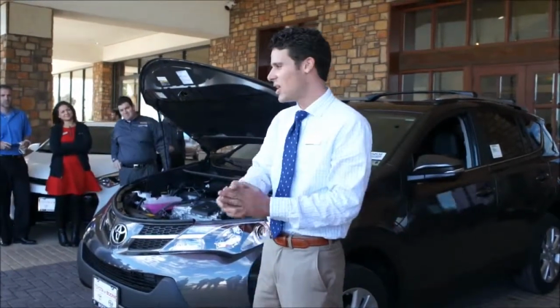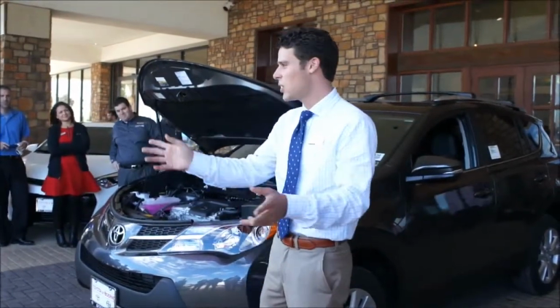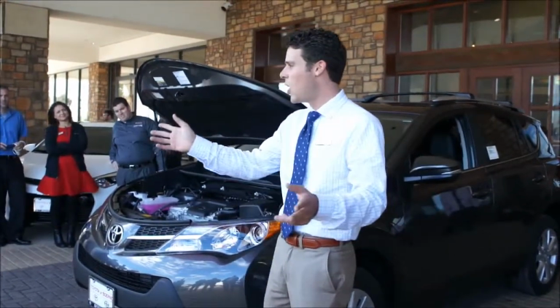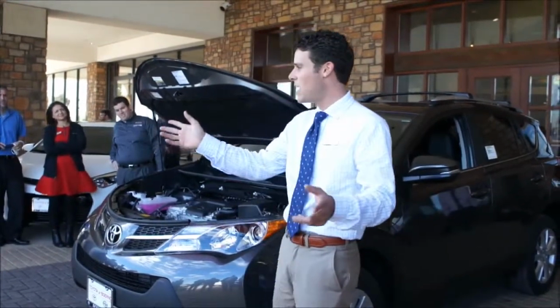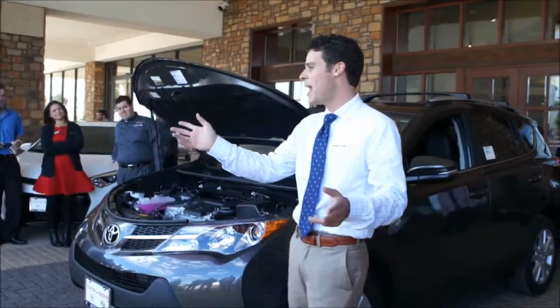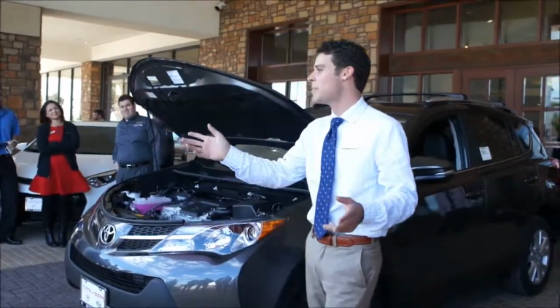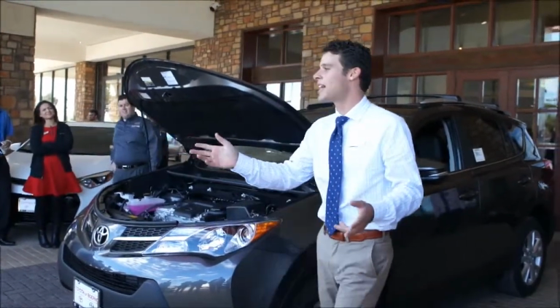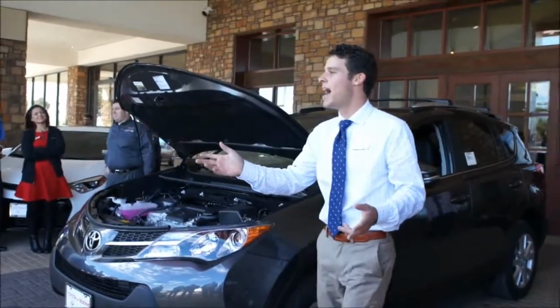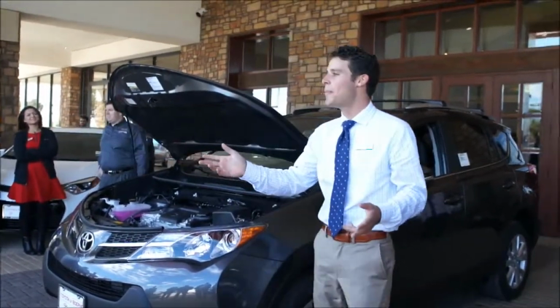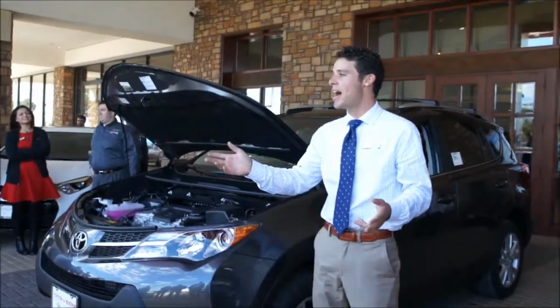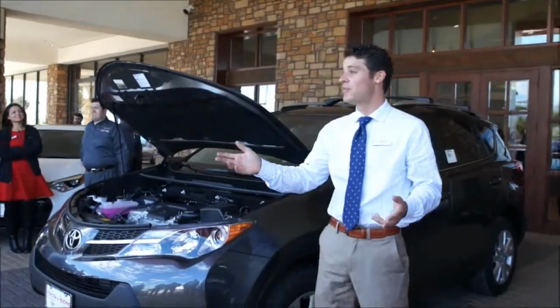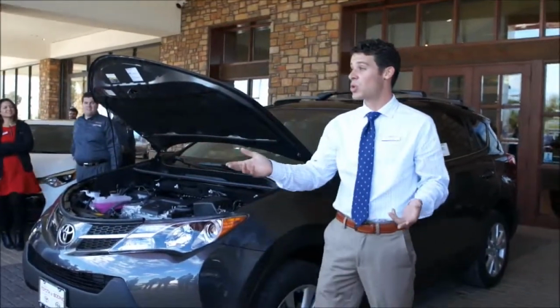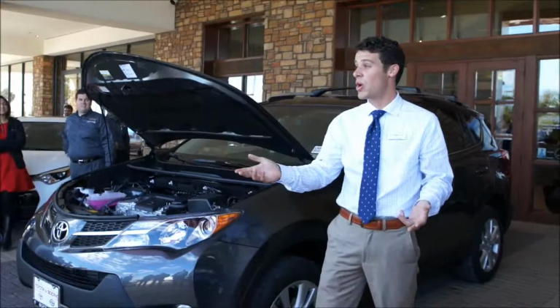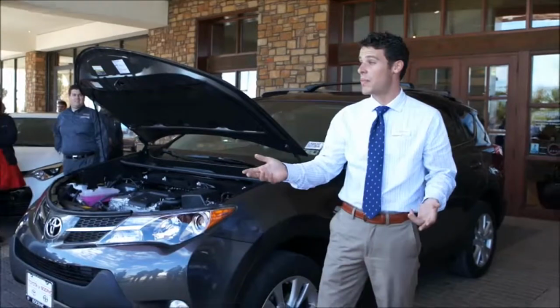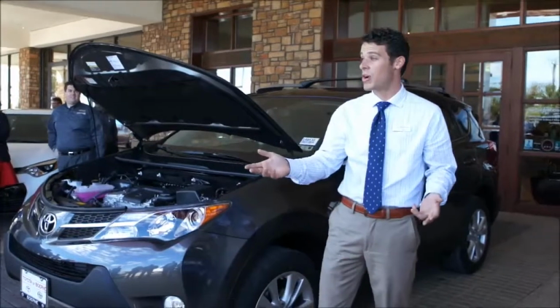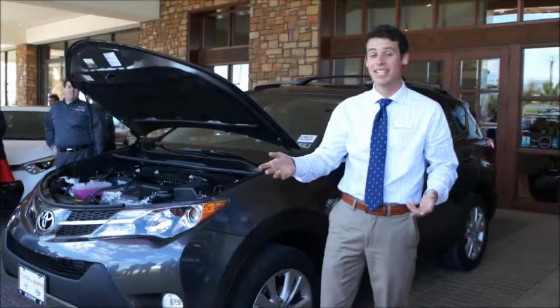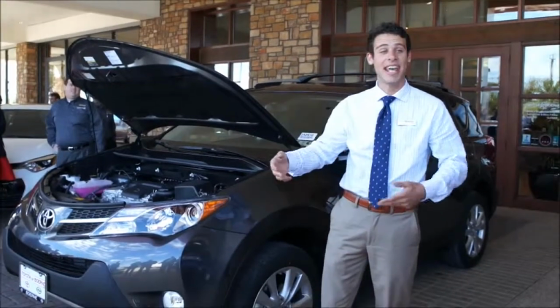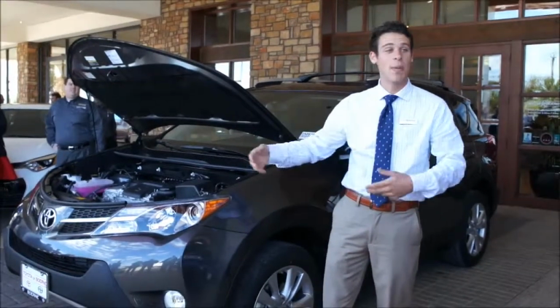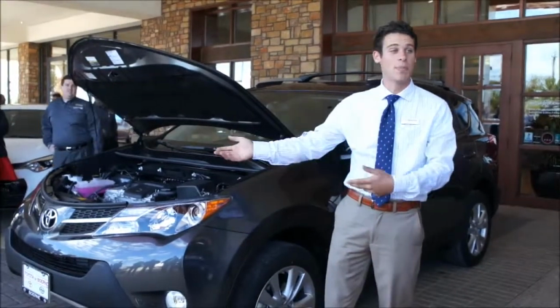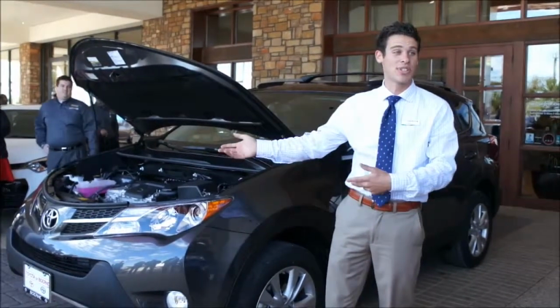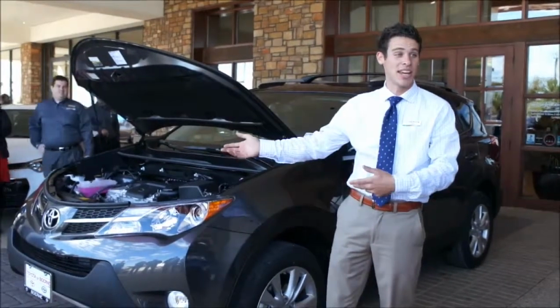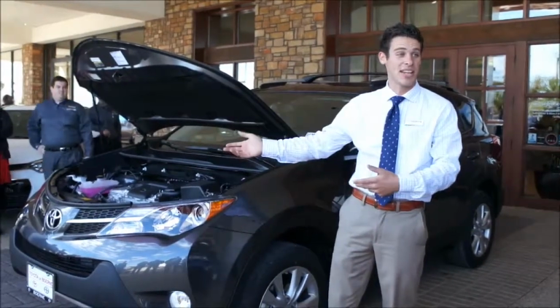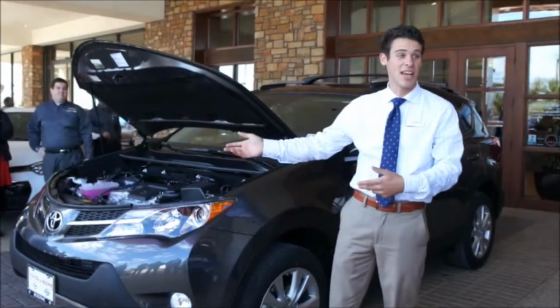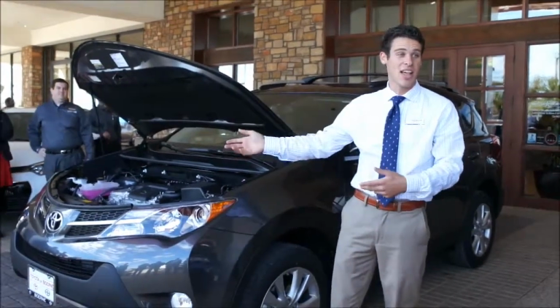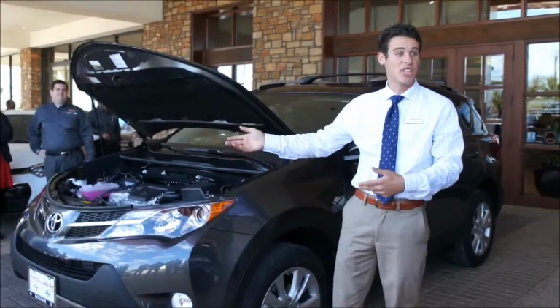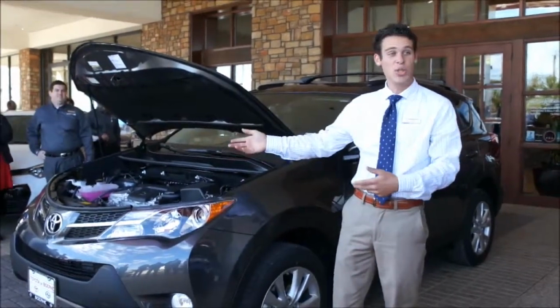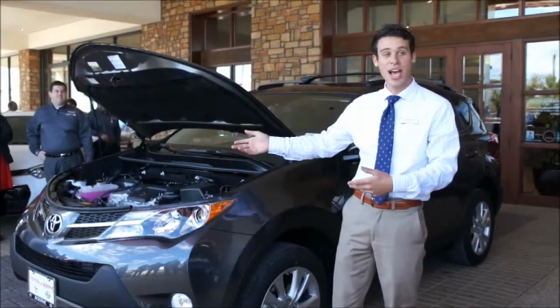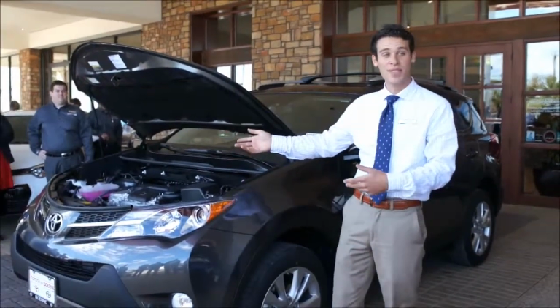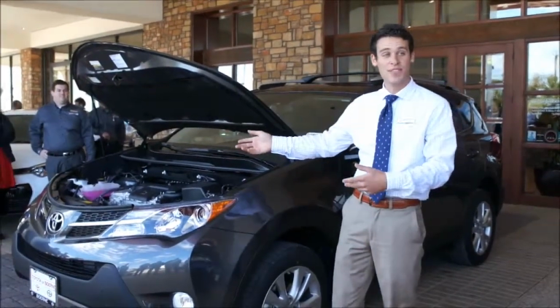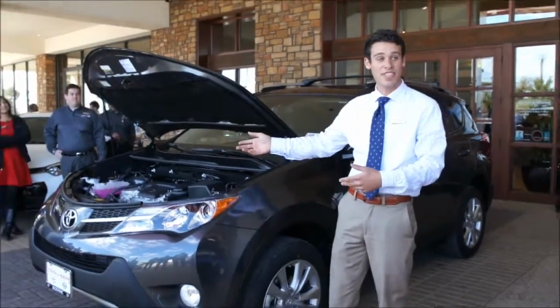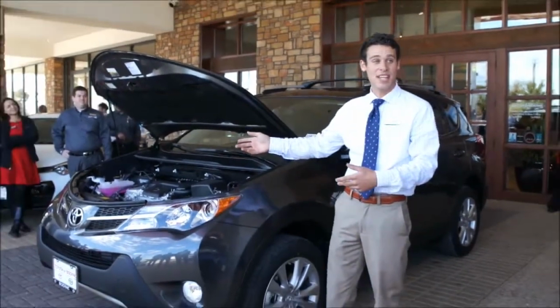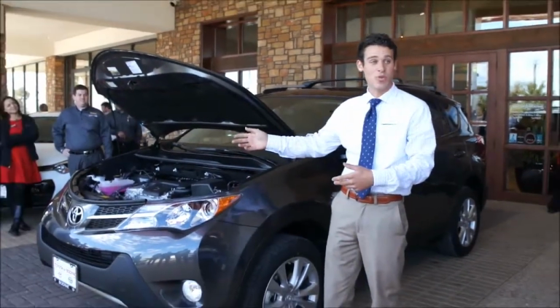Good morning, my name is Kyle Badham from Toyota Bernardi. Today I'll be presenting the 2015 RAV4.